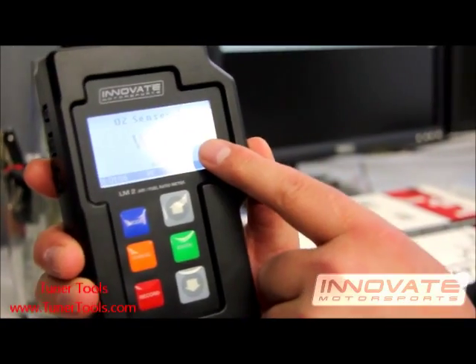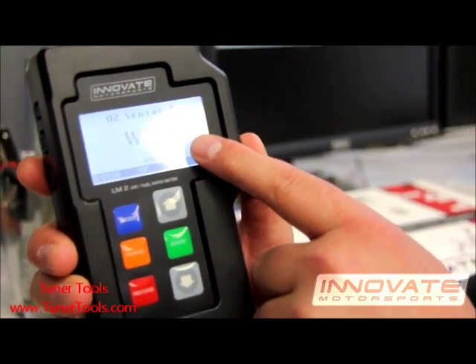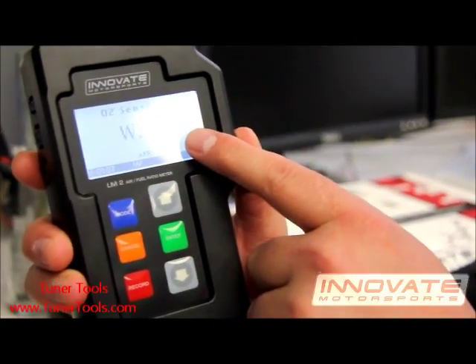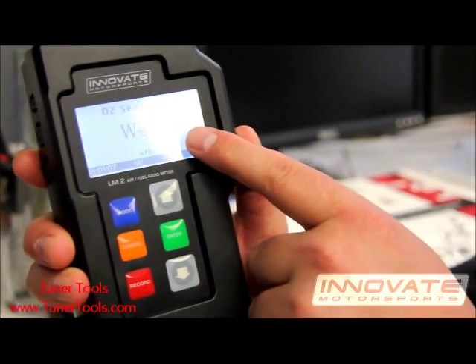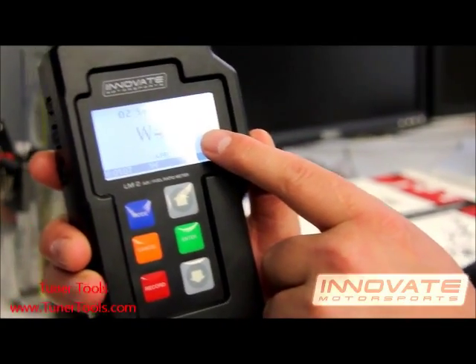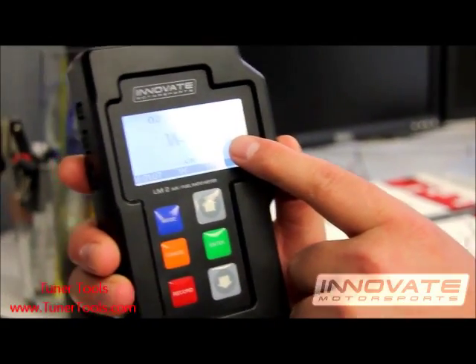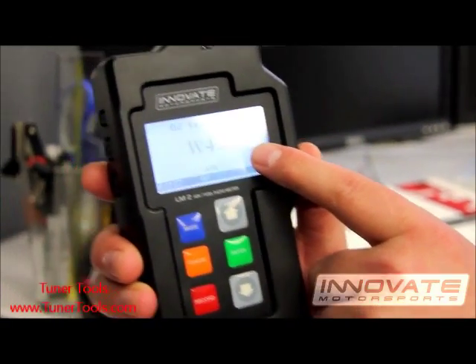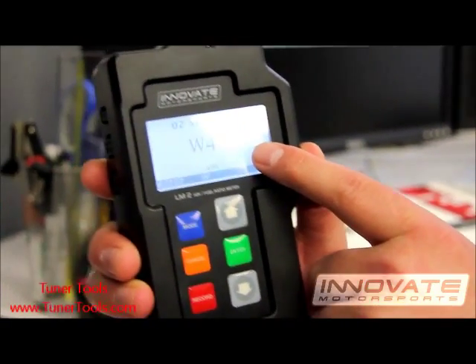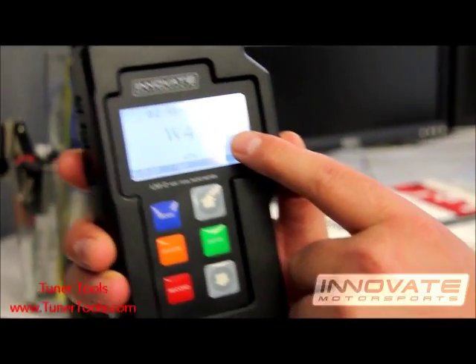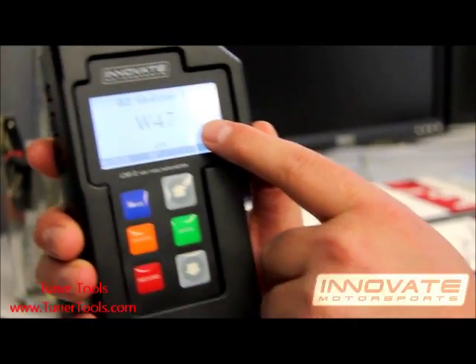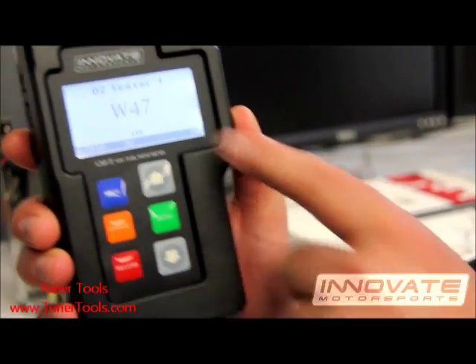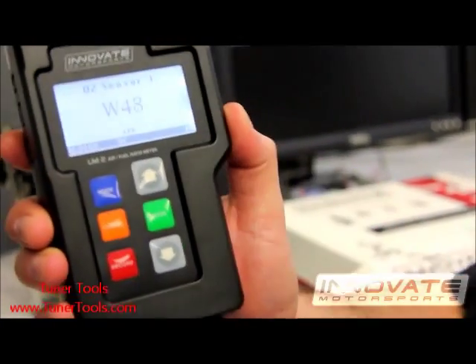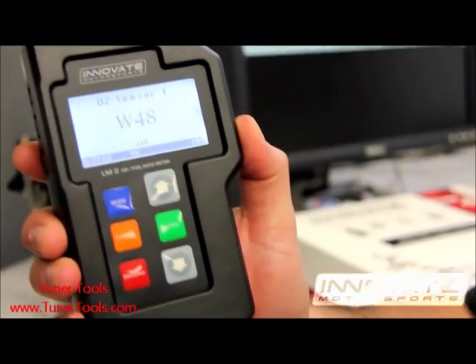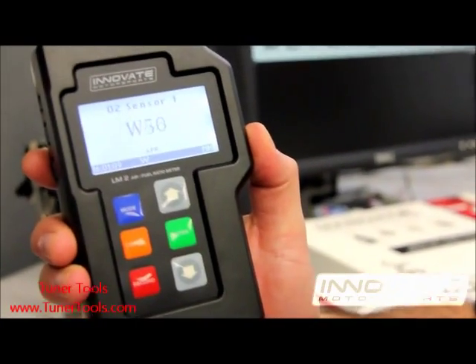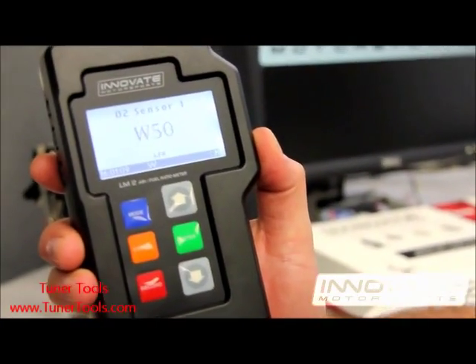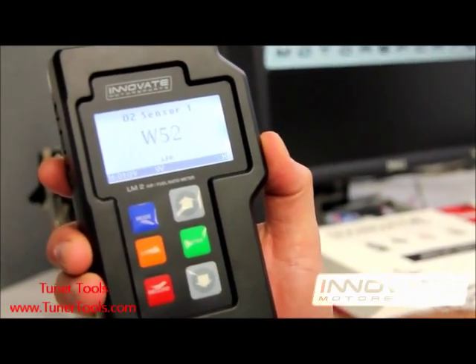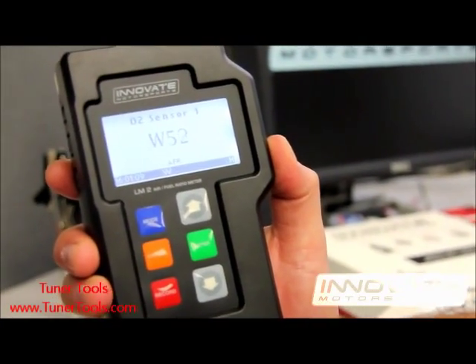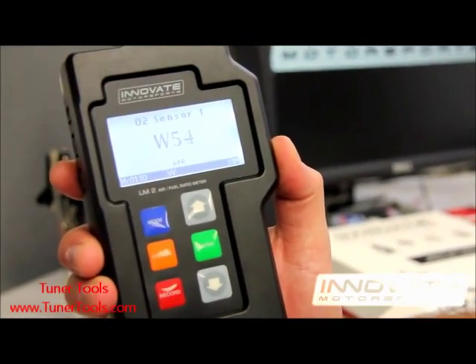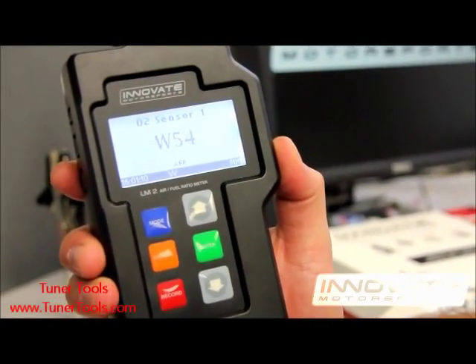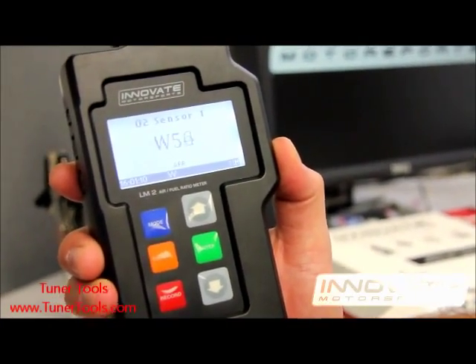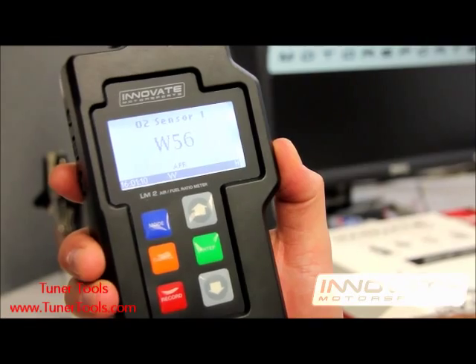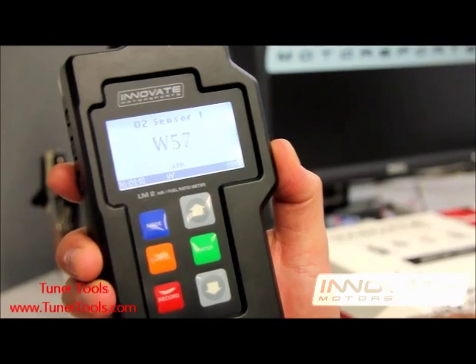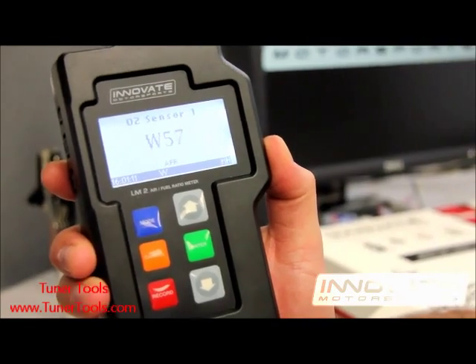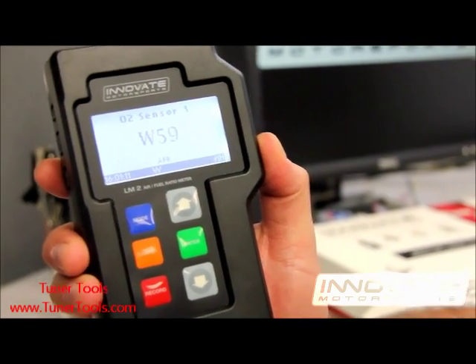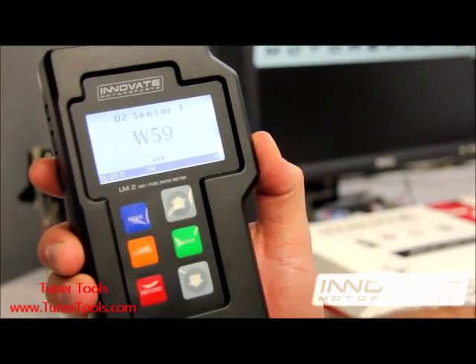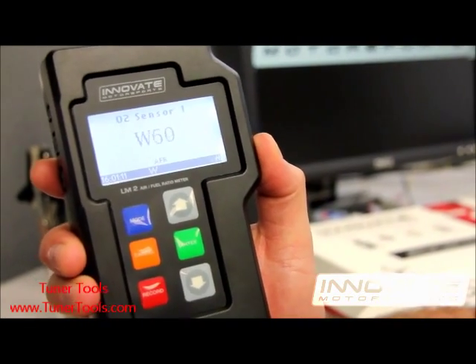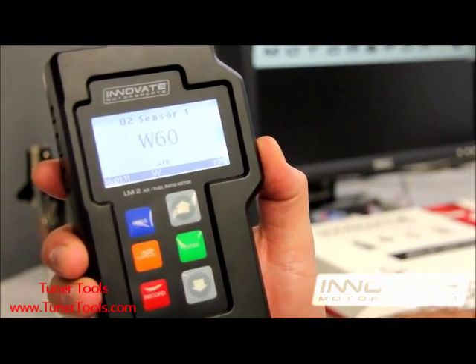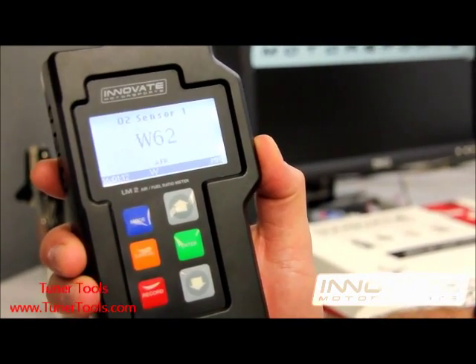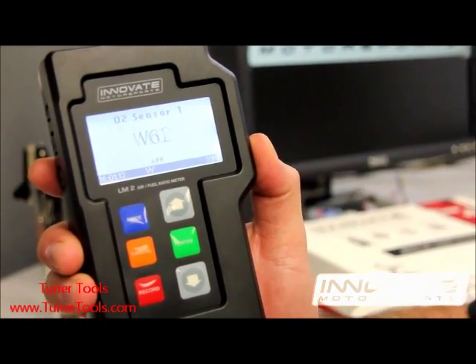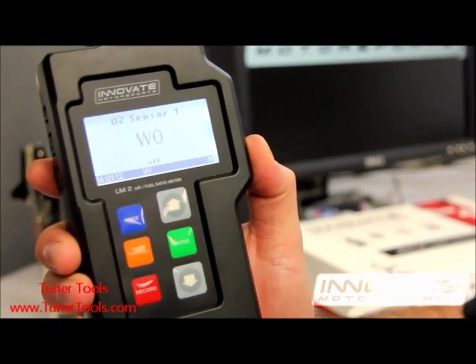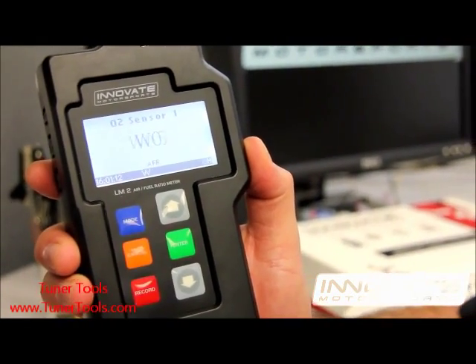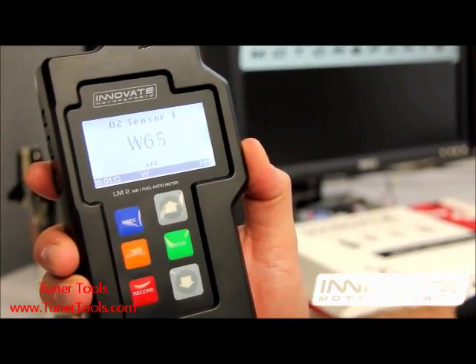What you're seeing right now is the sensor warming up. Wait for the sensor to warm up completely before calibrating the sensor.